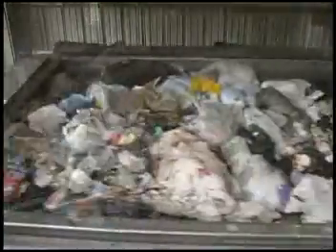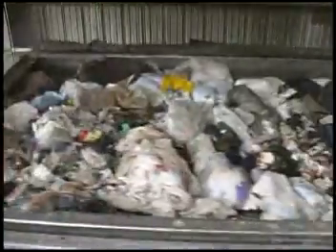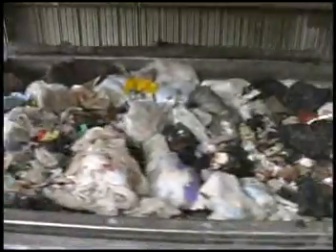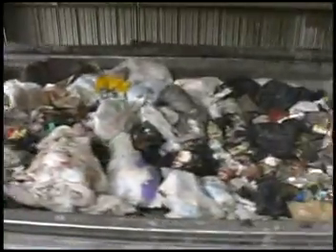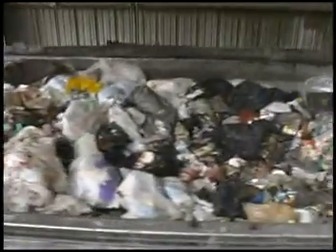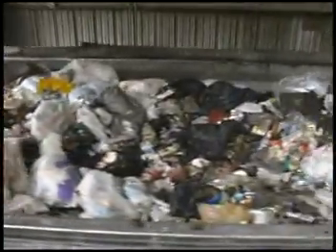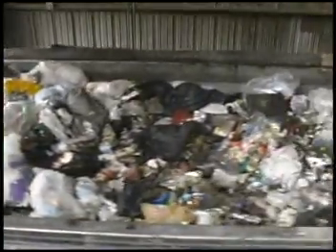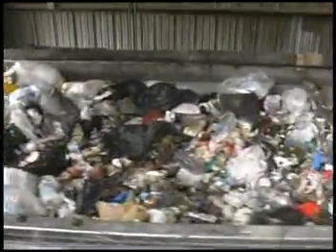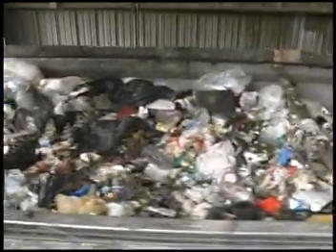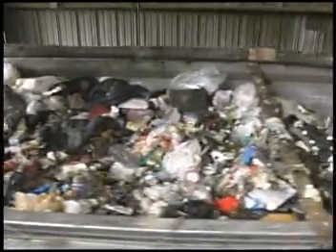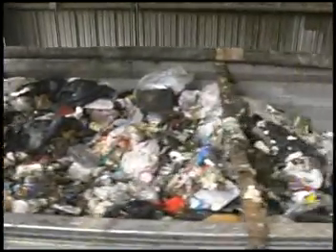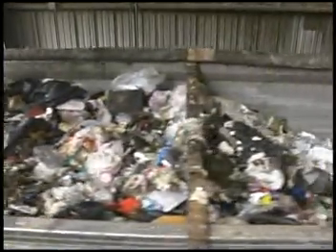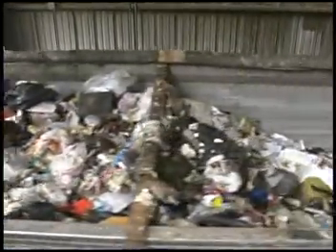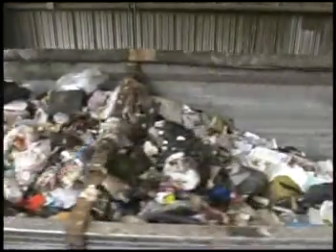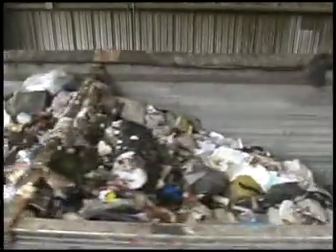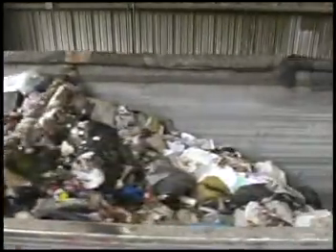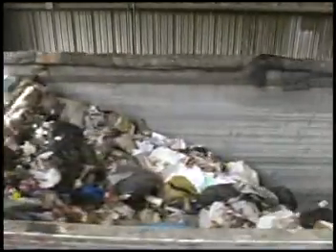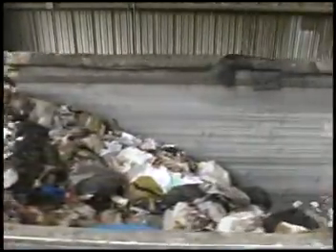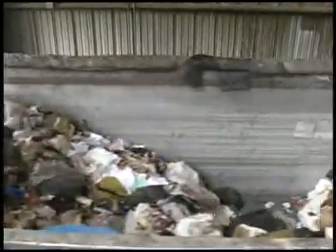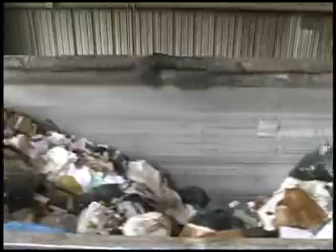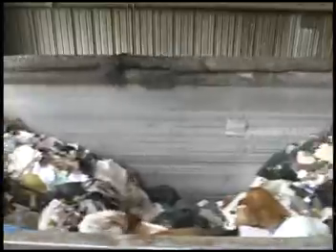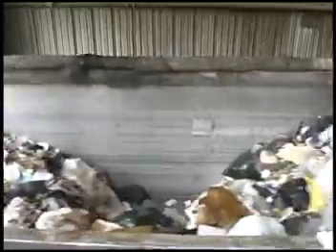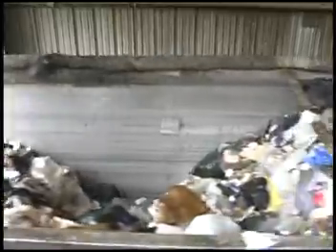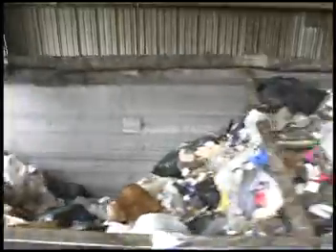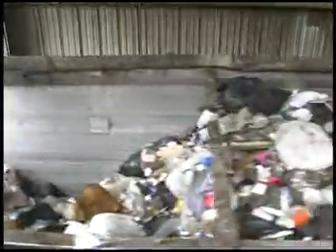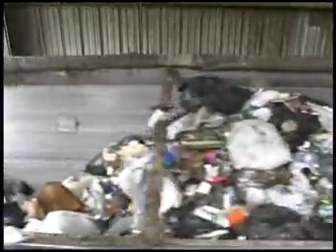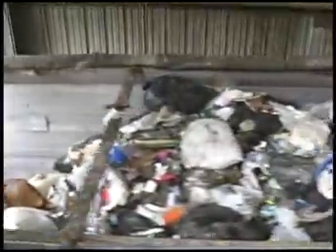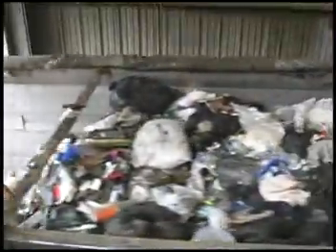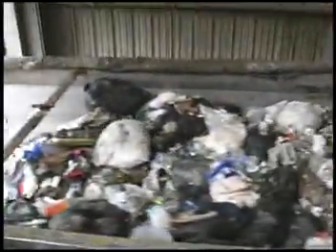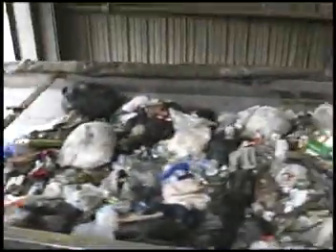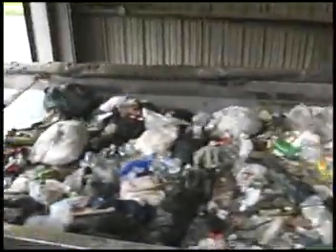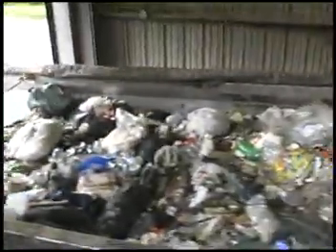After the tractor trailer is packed, the solid waste is hauled away for final disposal.